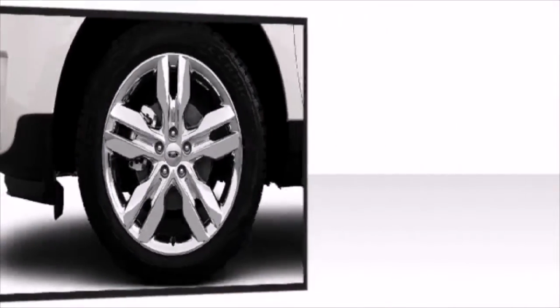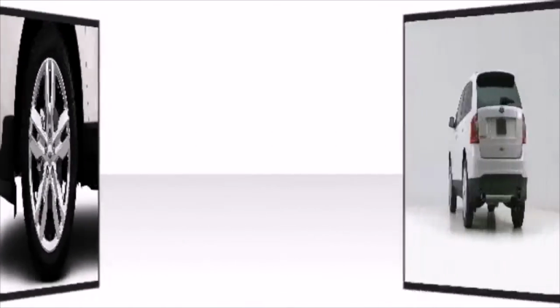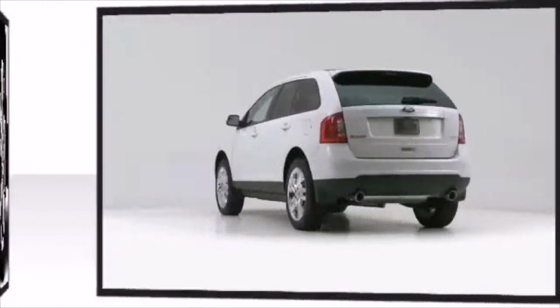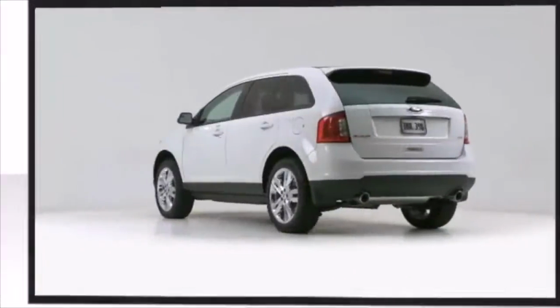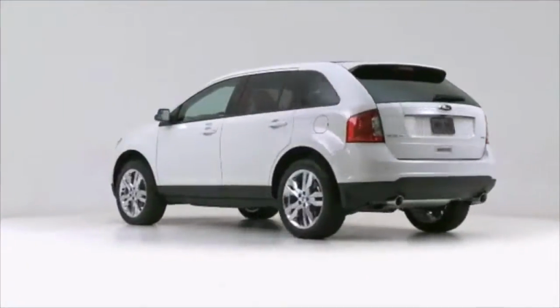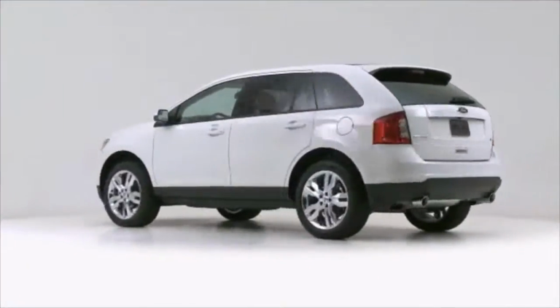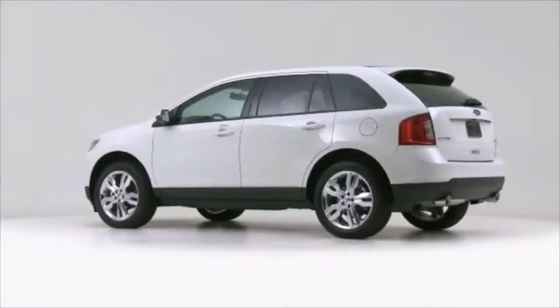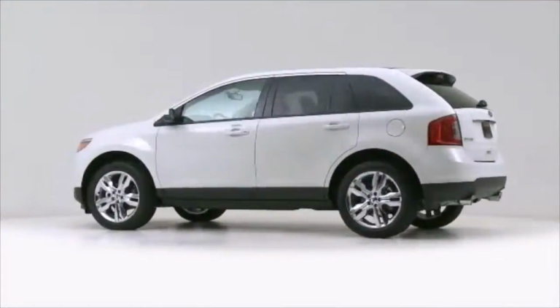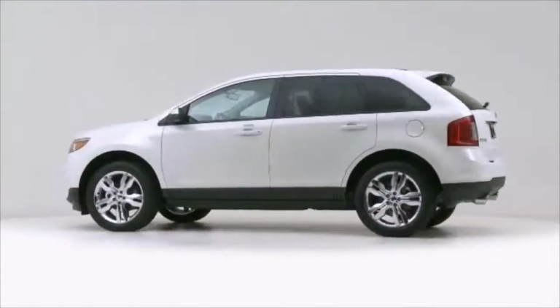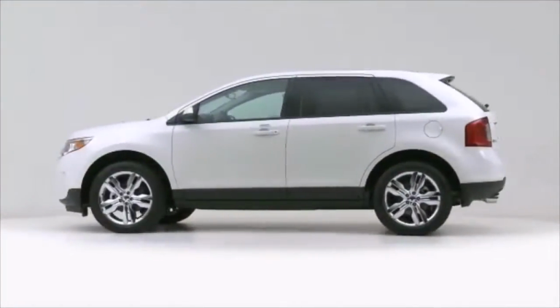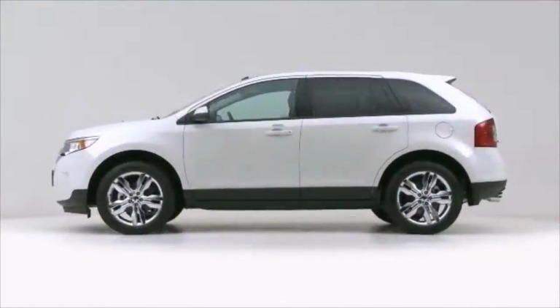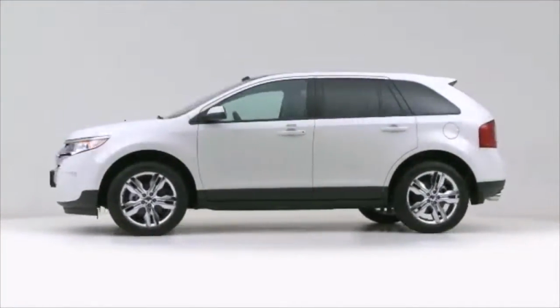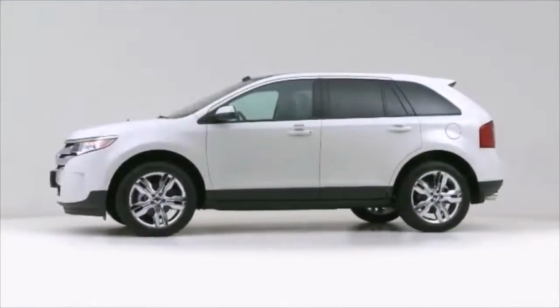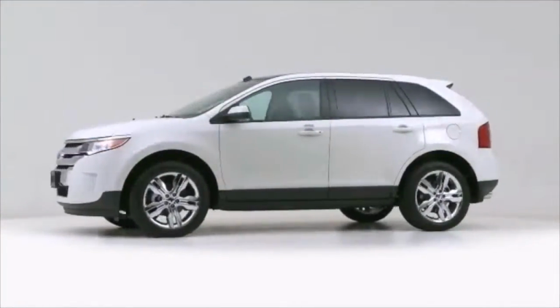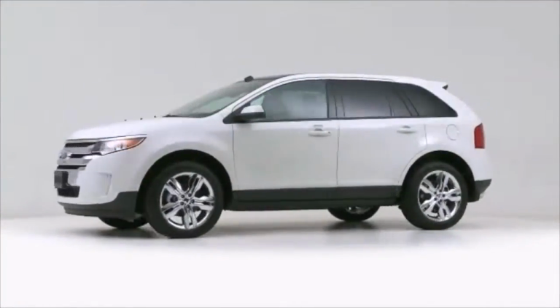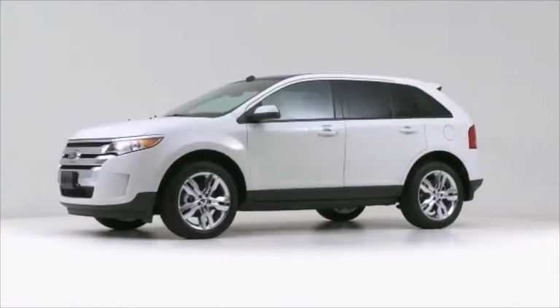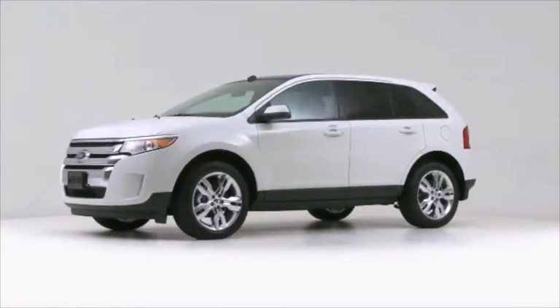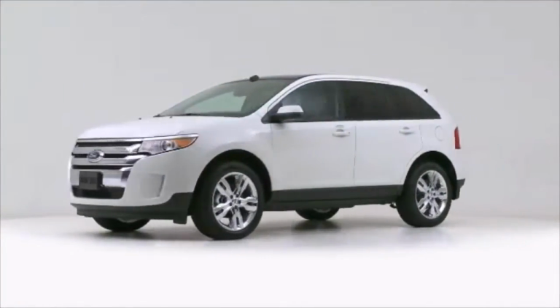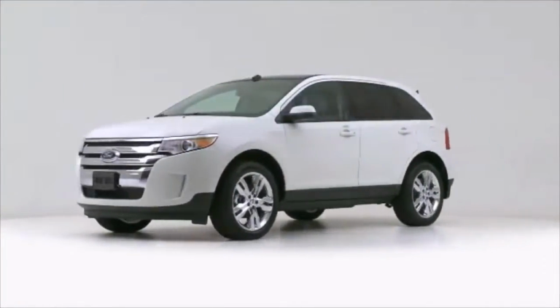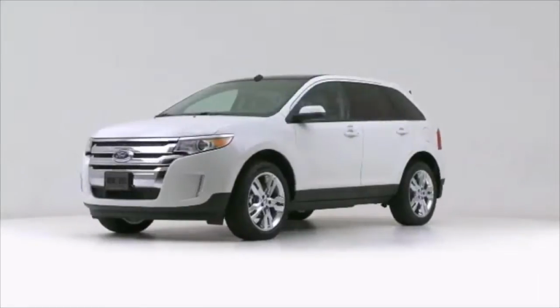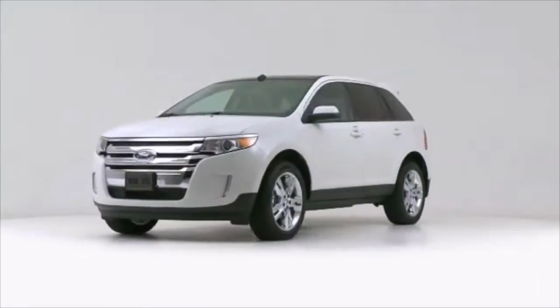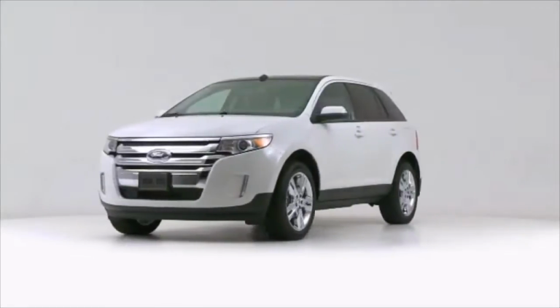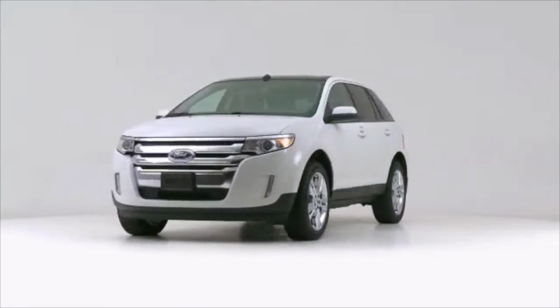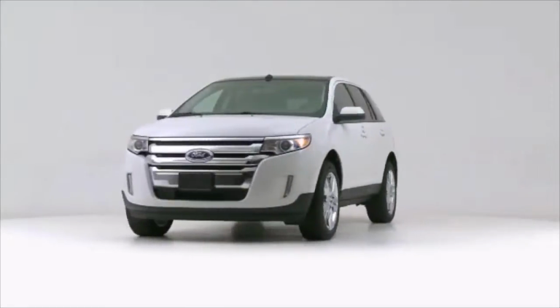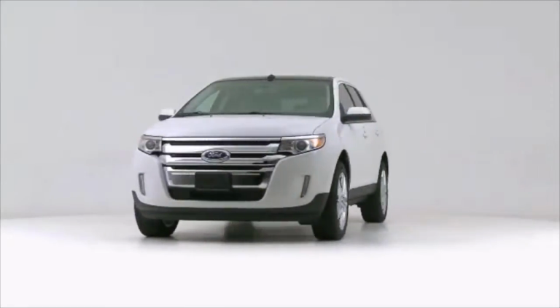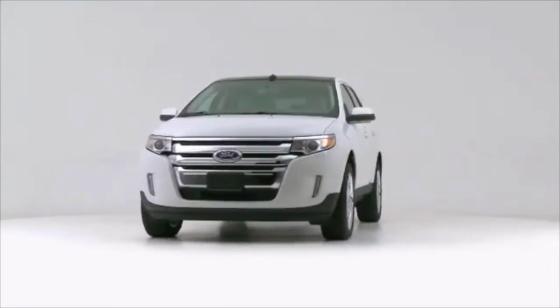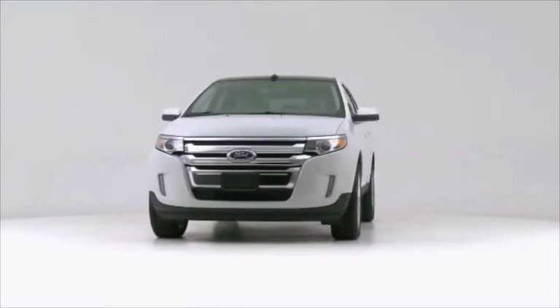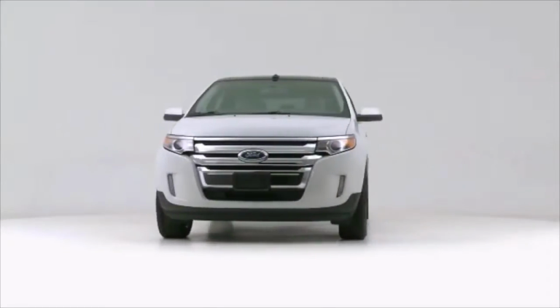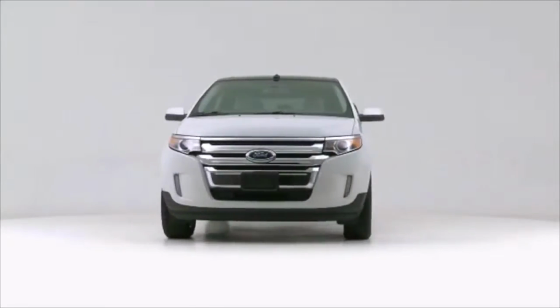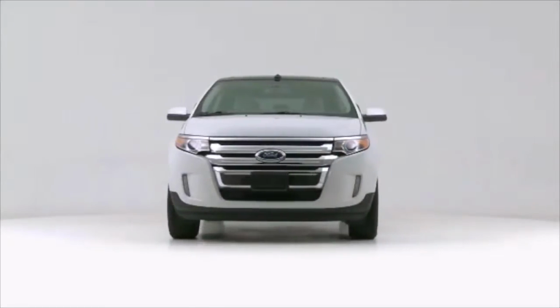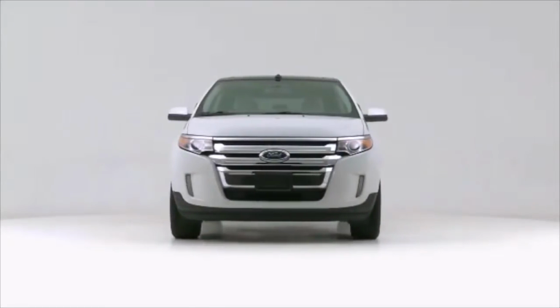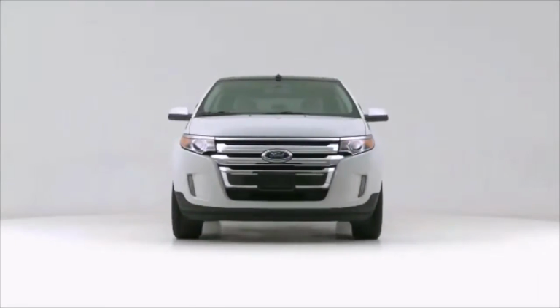The 2012 Ford Edge, upping the standards associated with midsize SUVs.